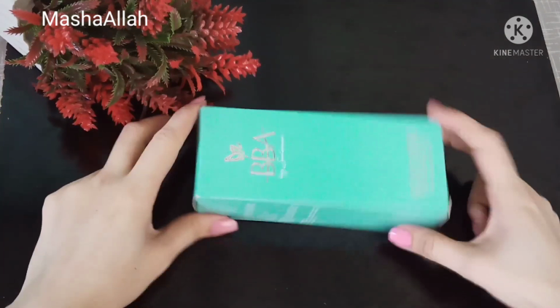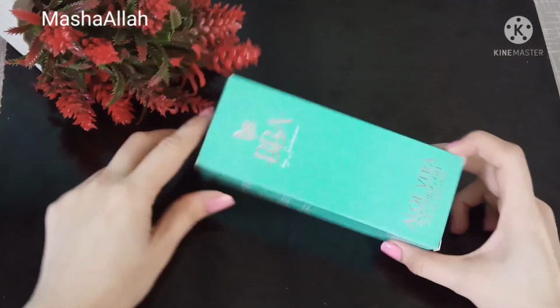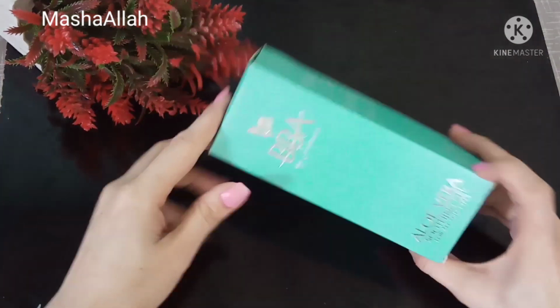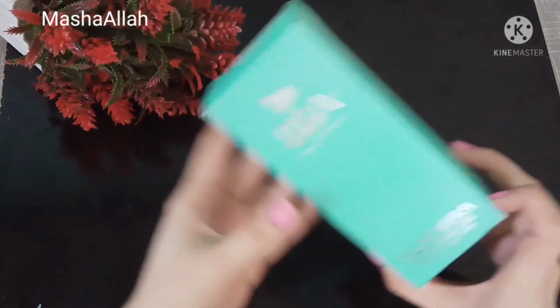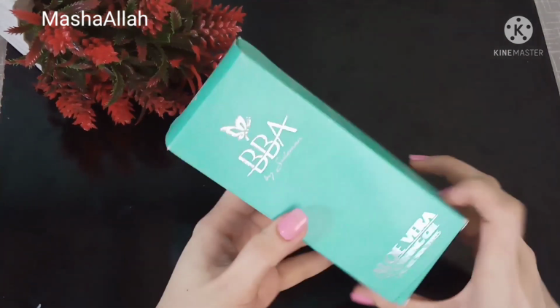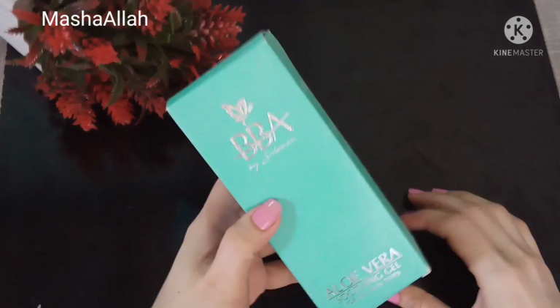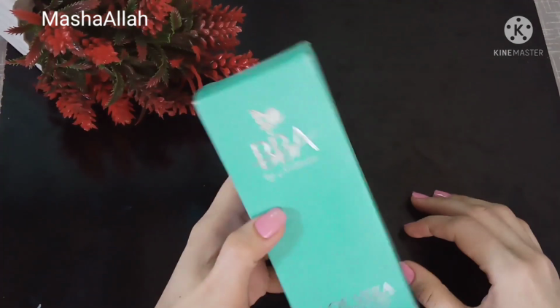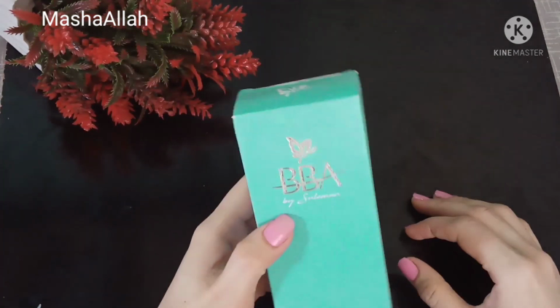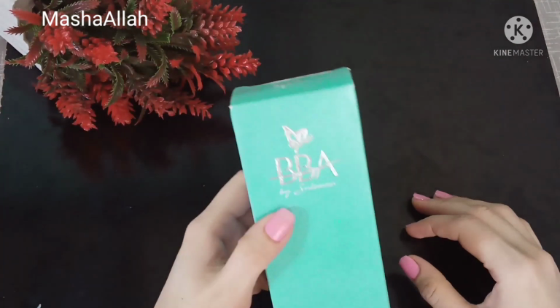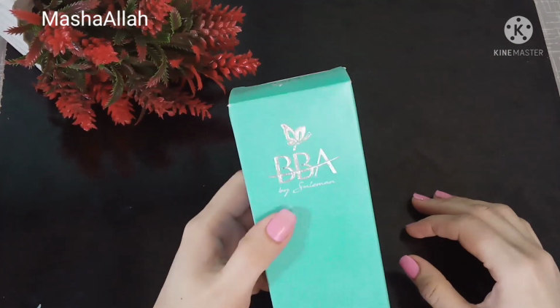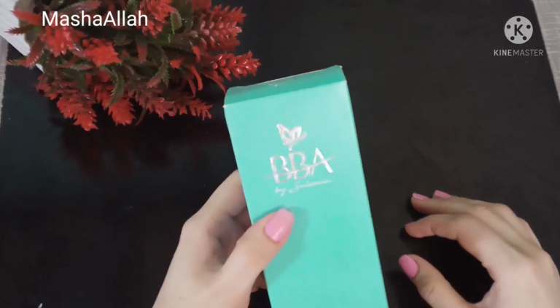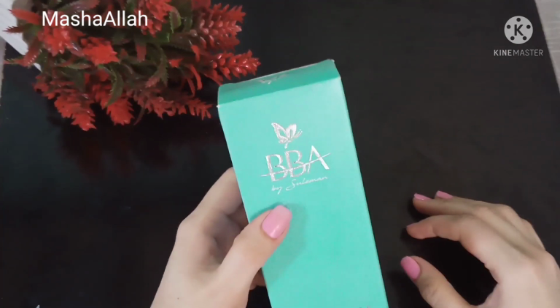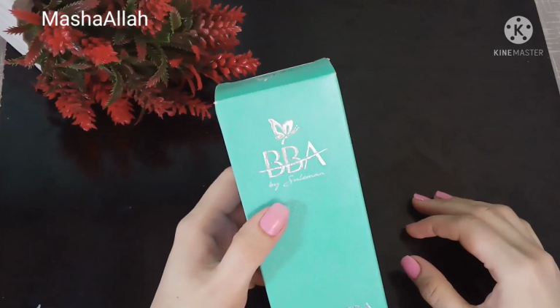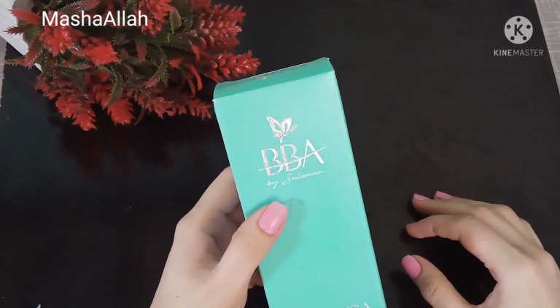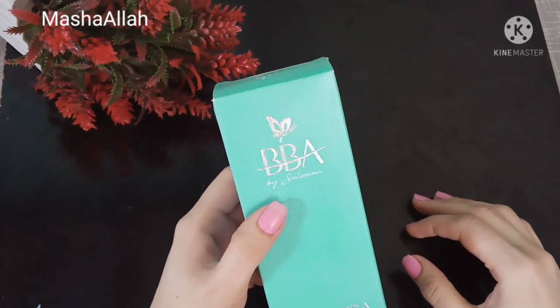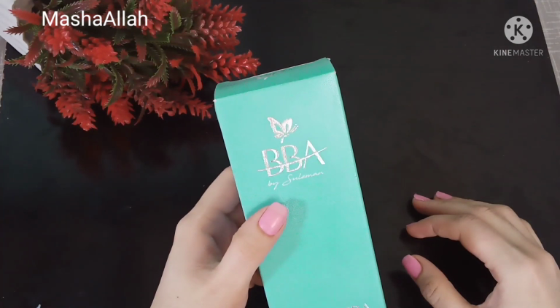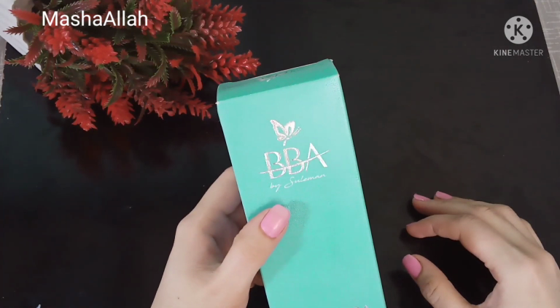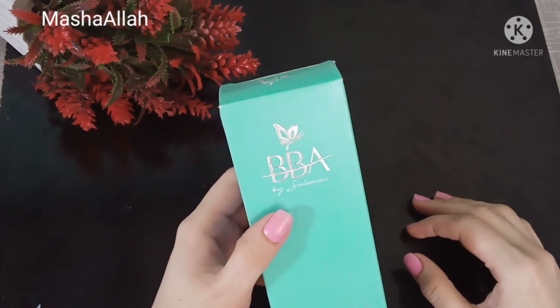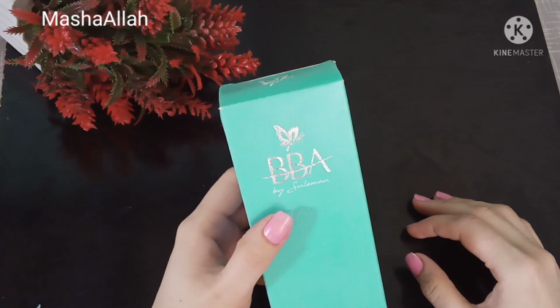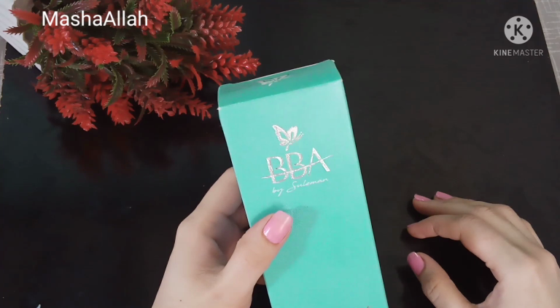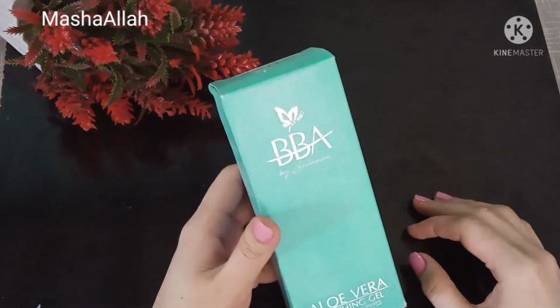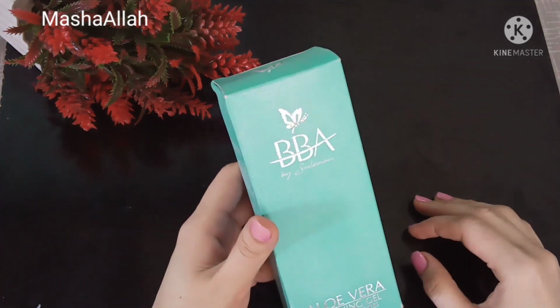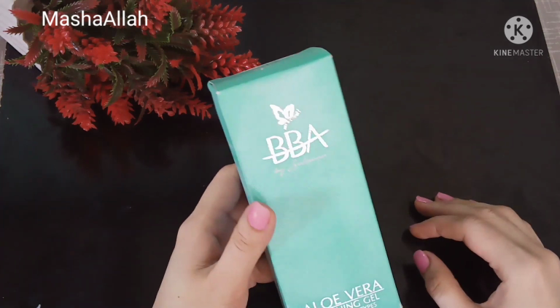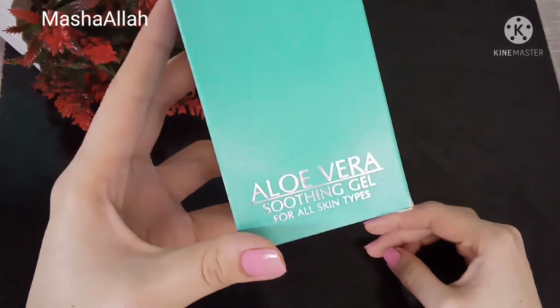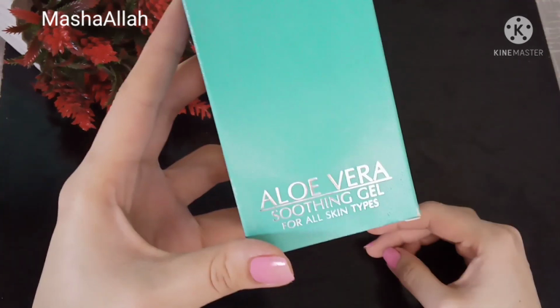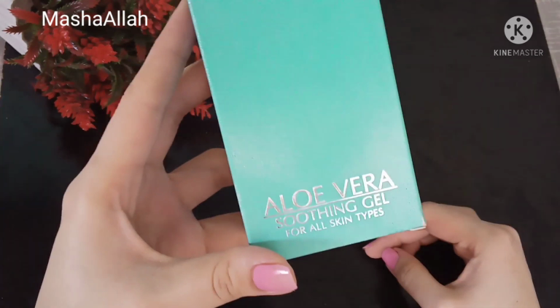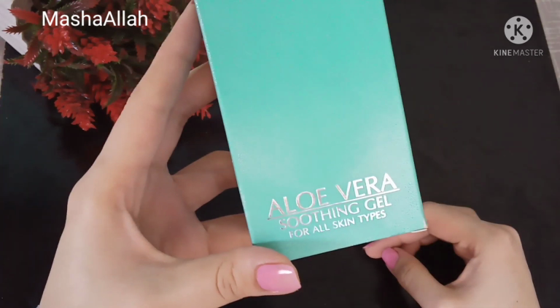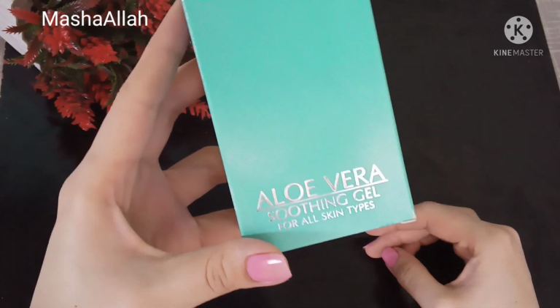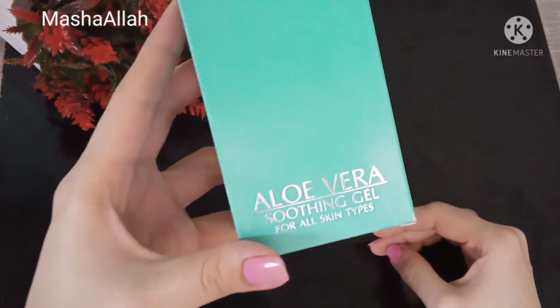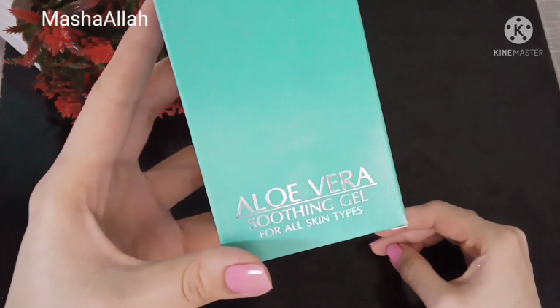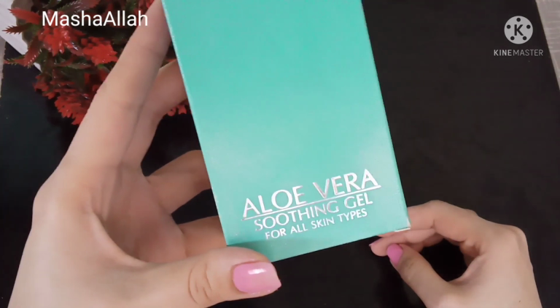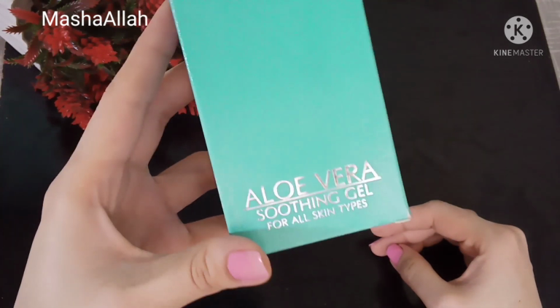This is also a night cream and I have used it. I will share the results with you.